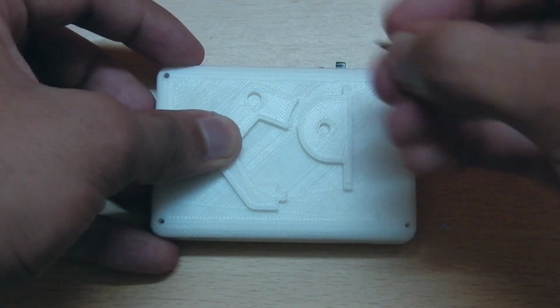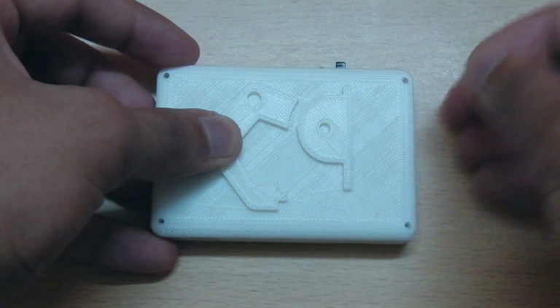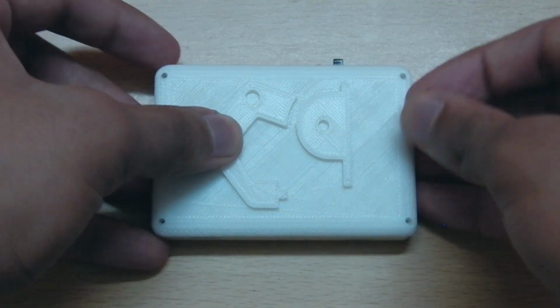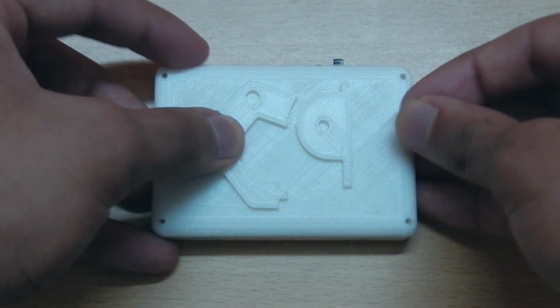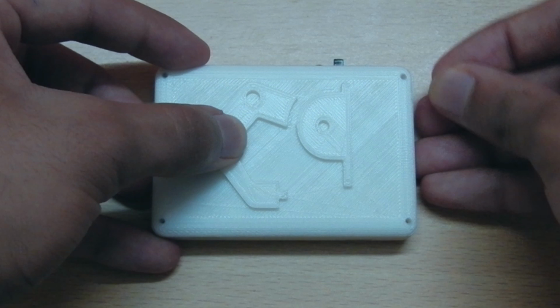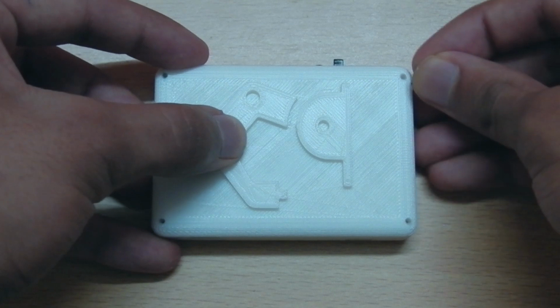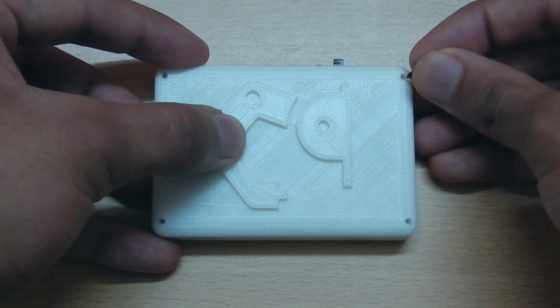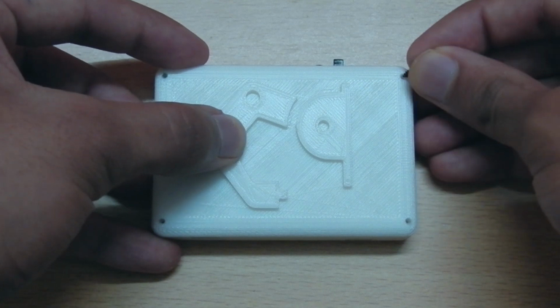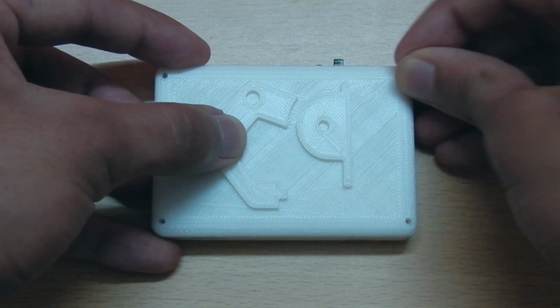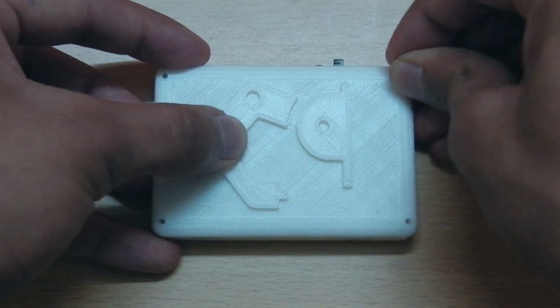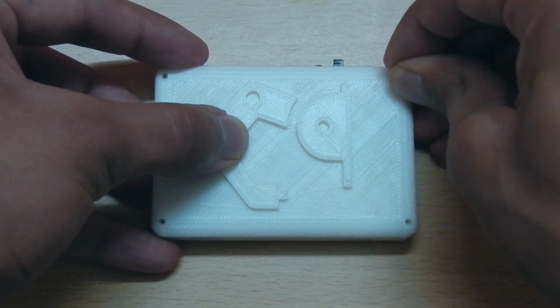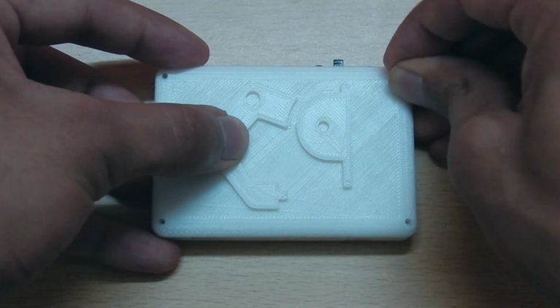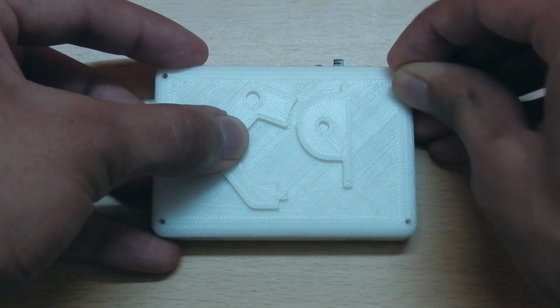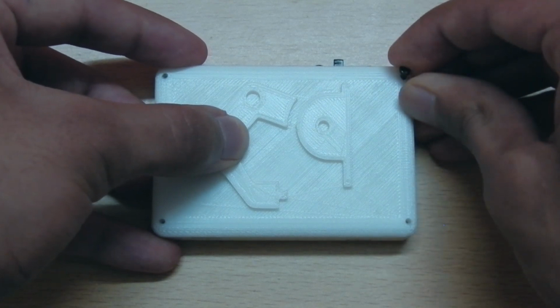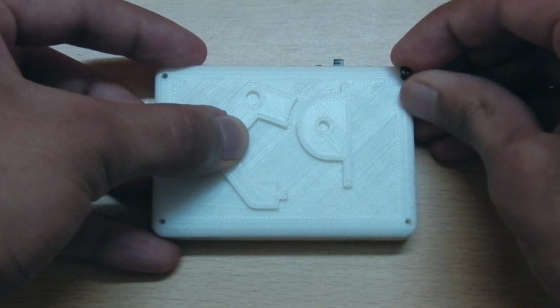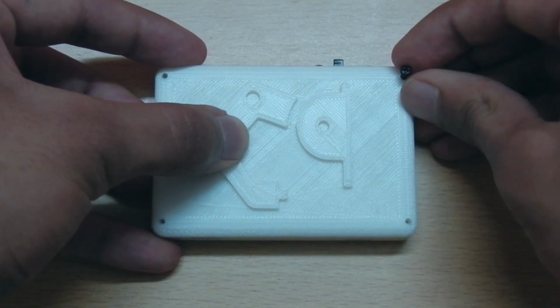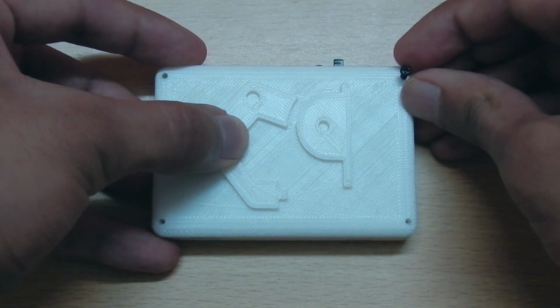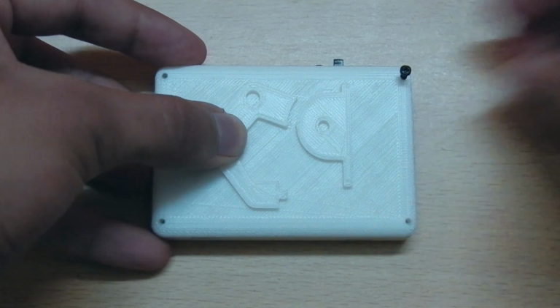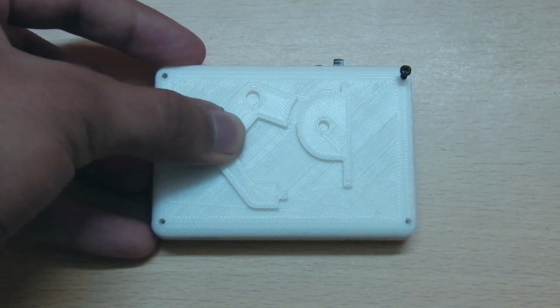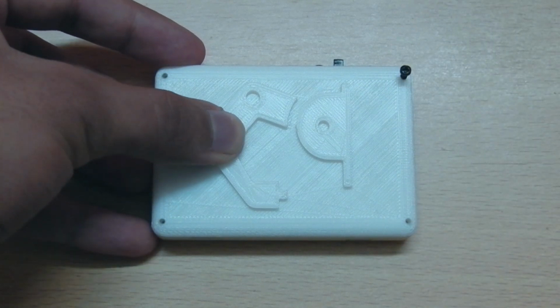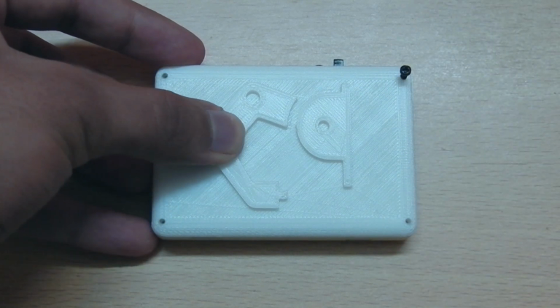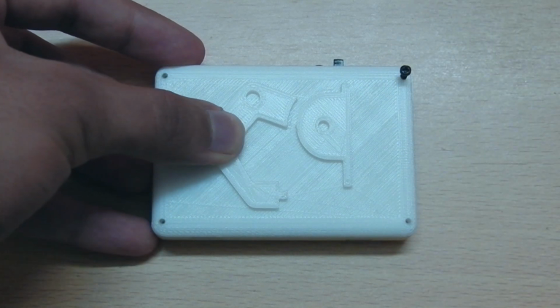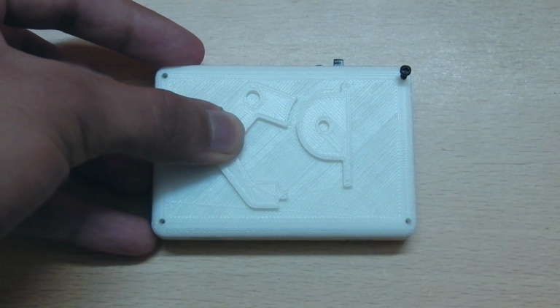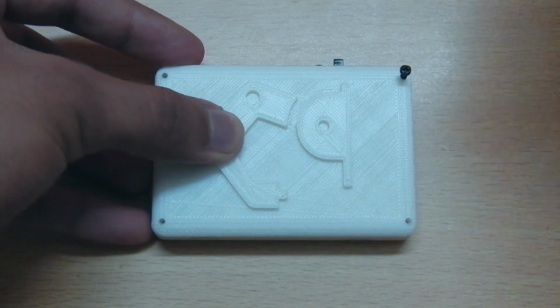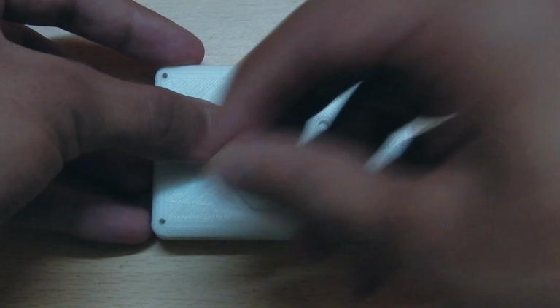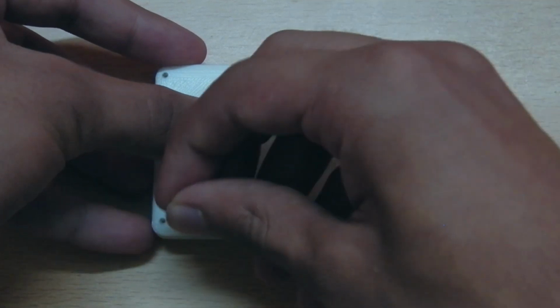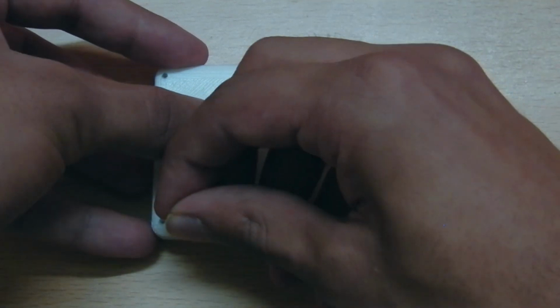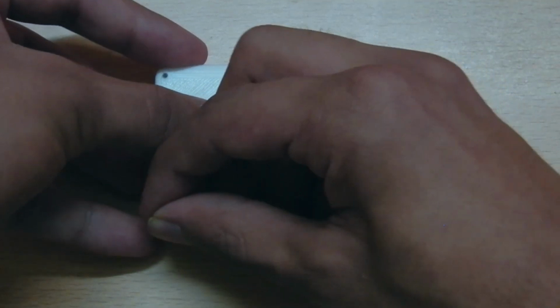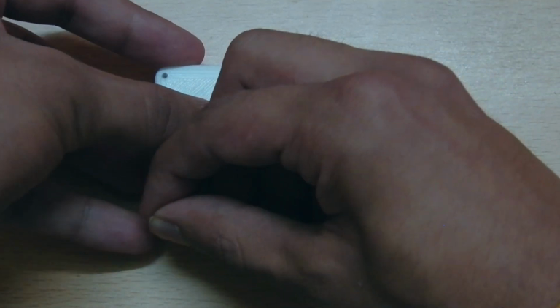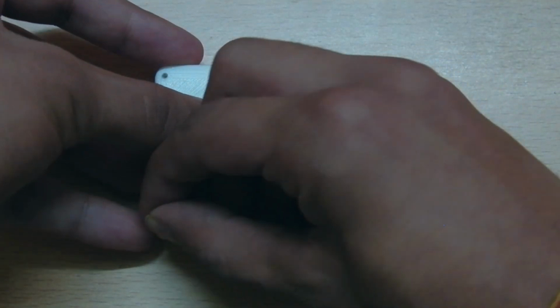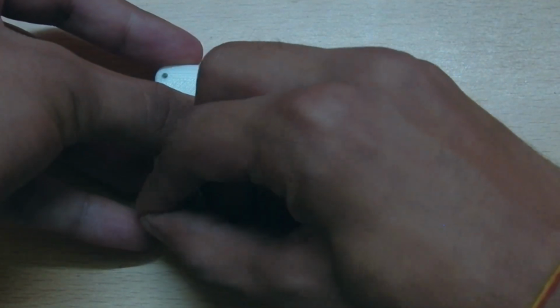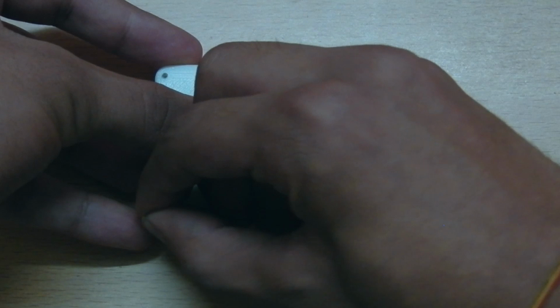Then I used some screws to fix the top piece of the enclosure onto the bottom piece.